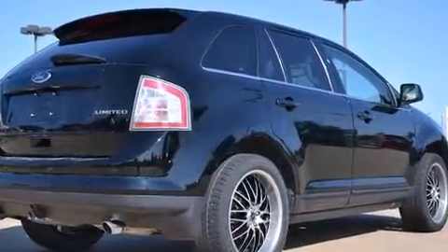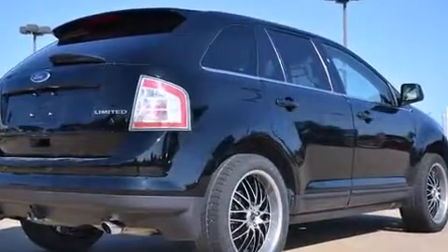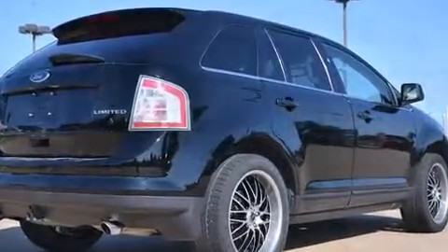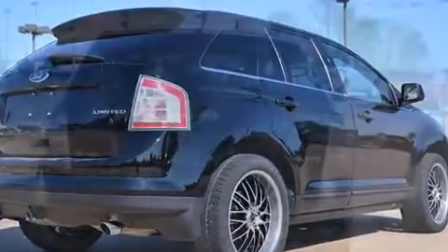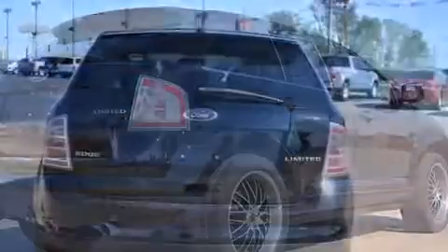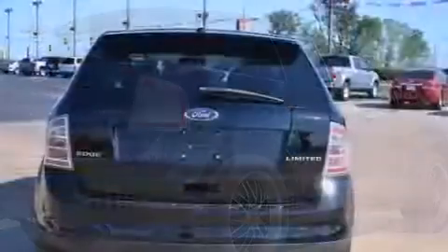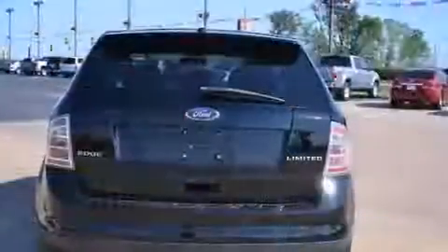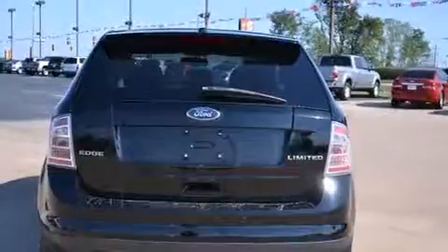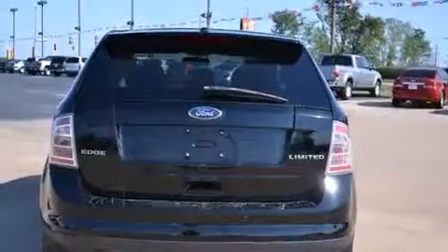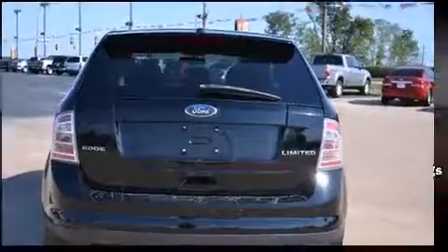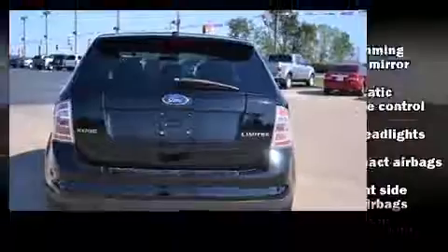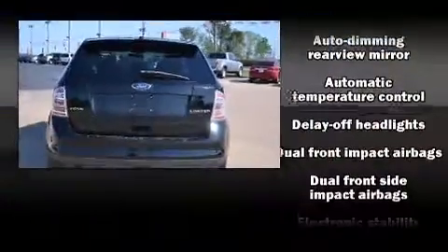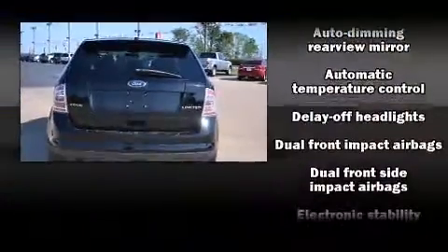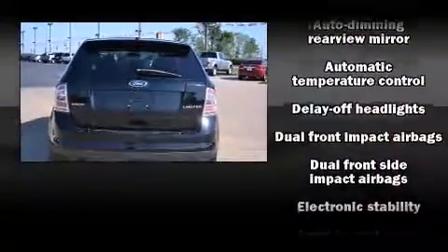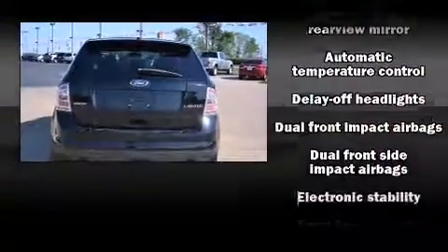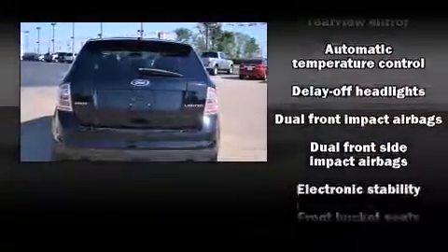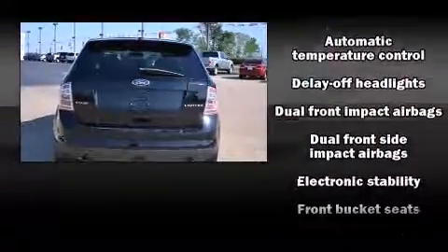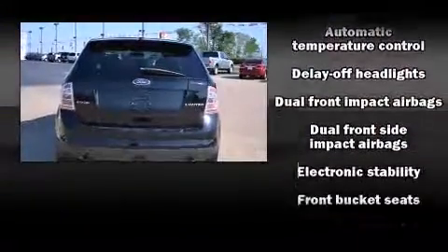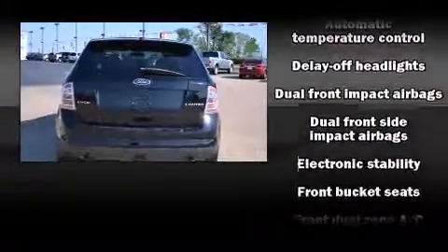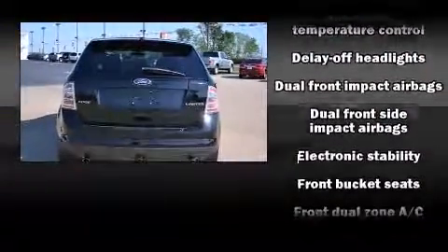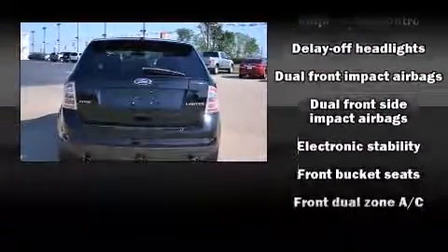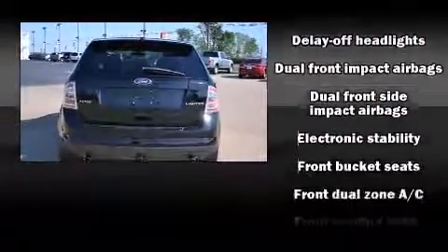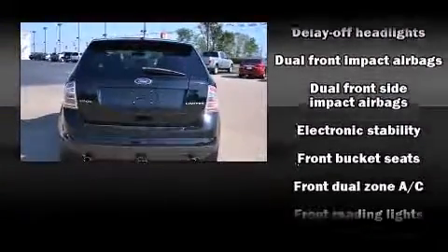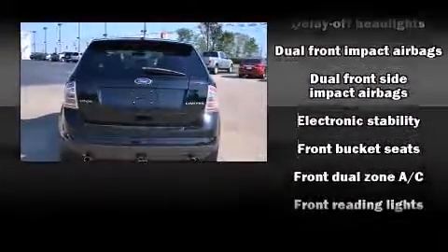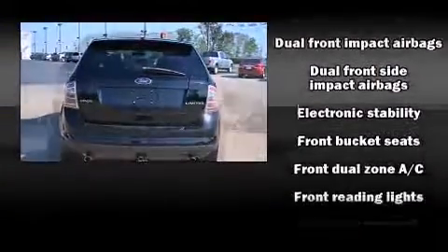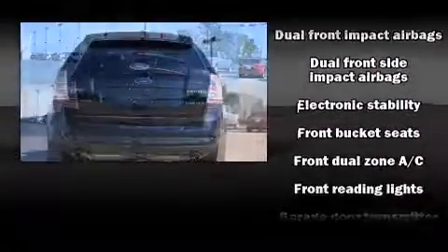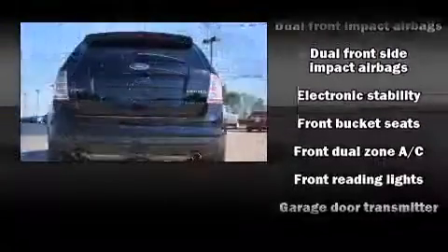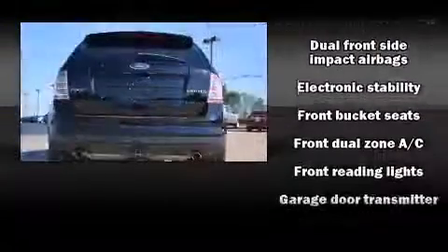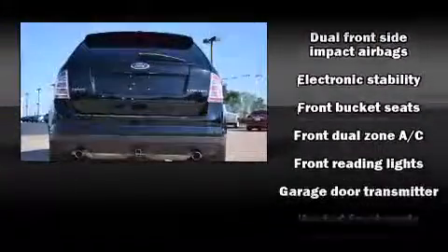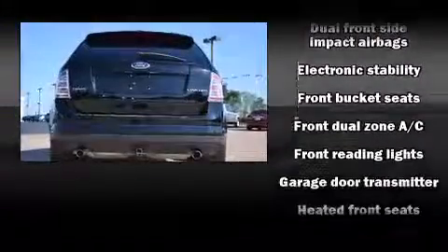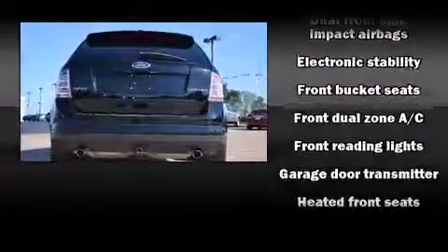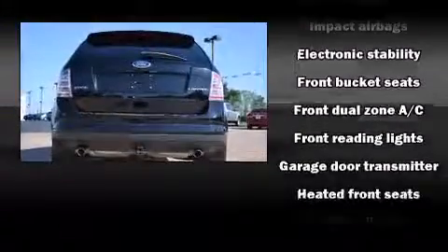Audio features include a CD player with MP3 capability and nine speakers, providing excellent sound throughout the cabin.